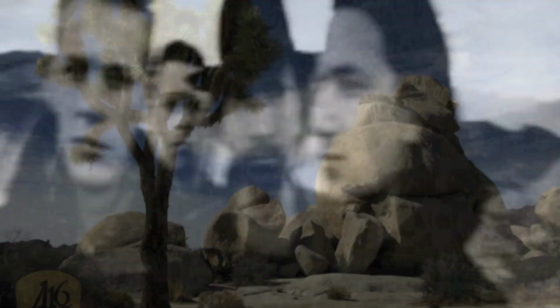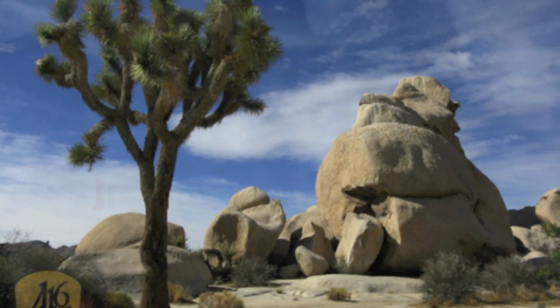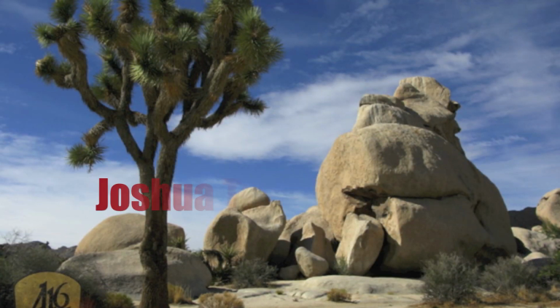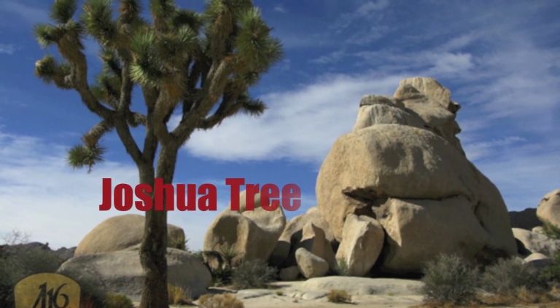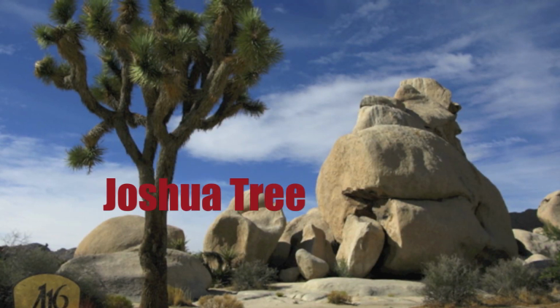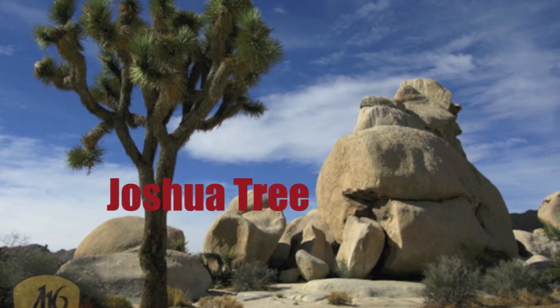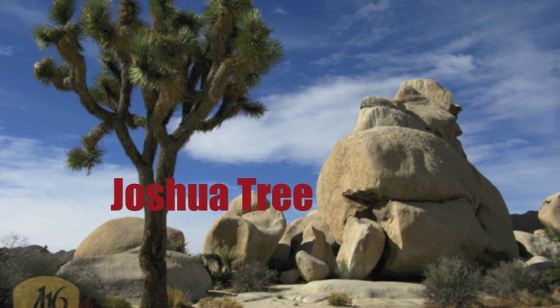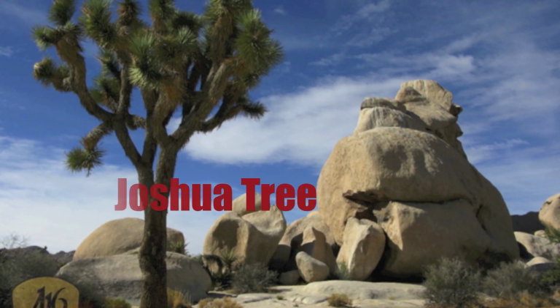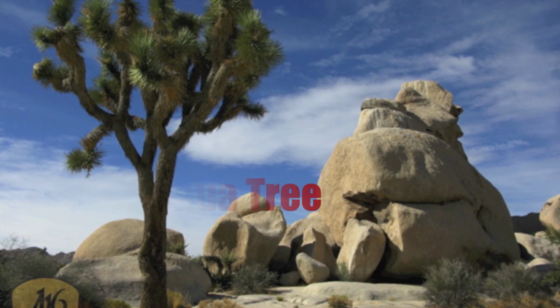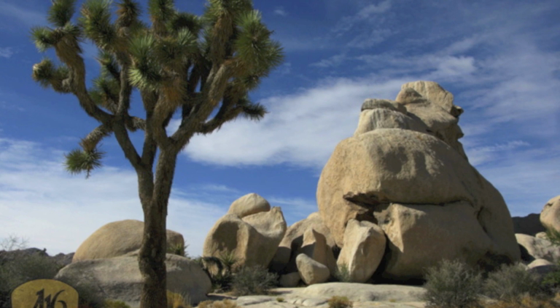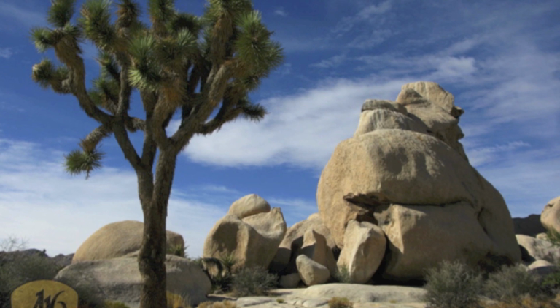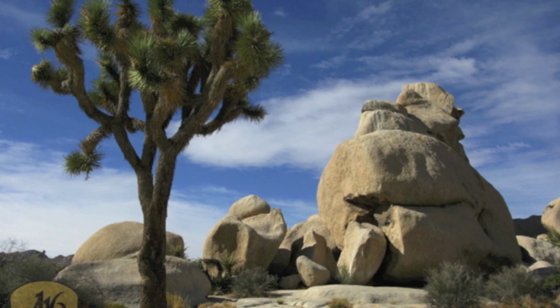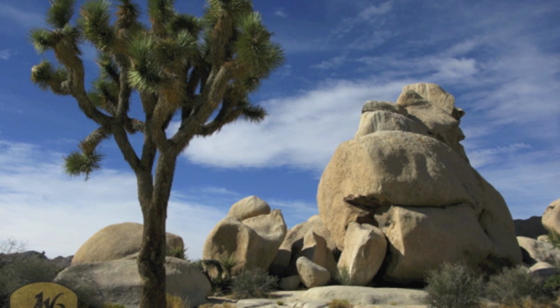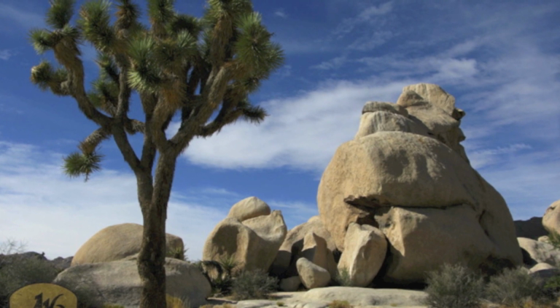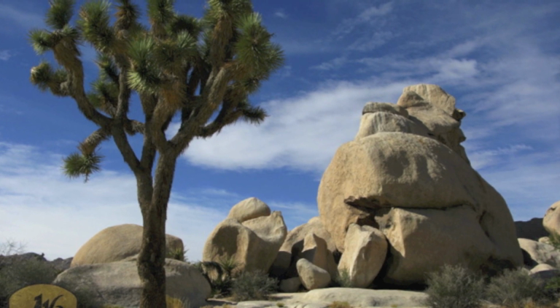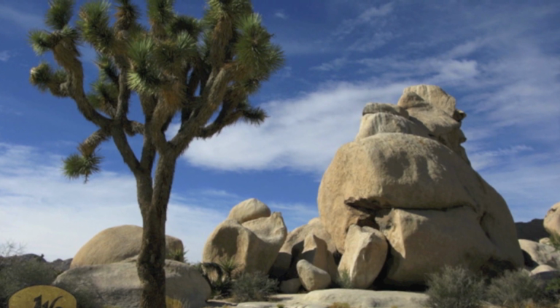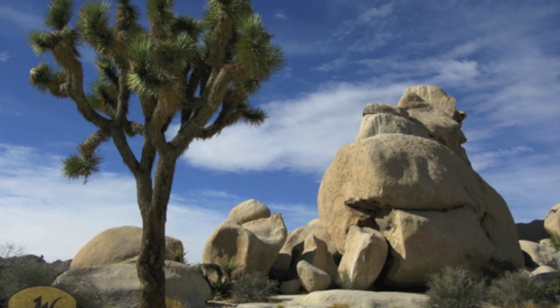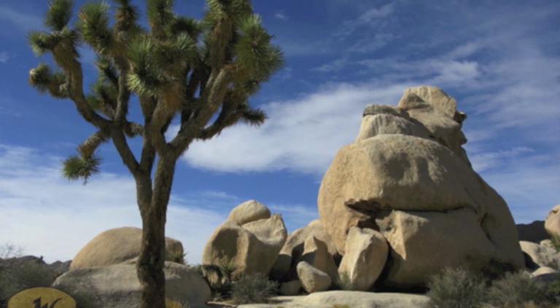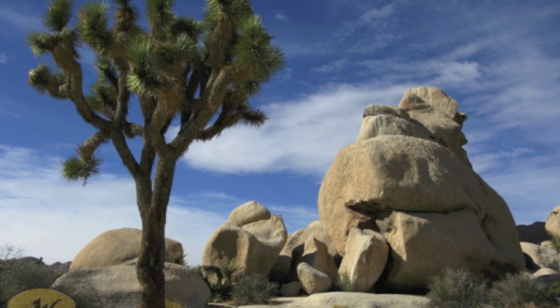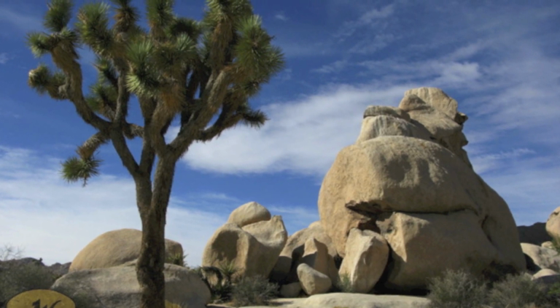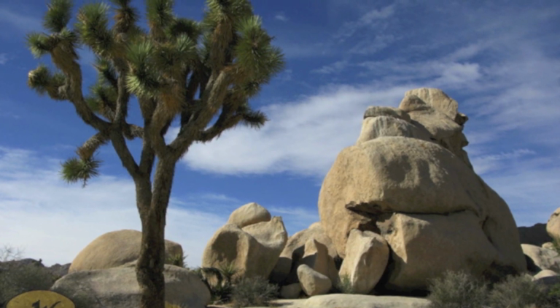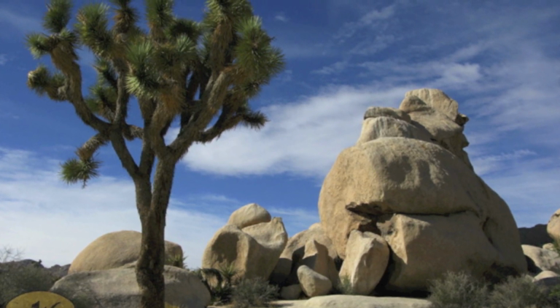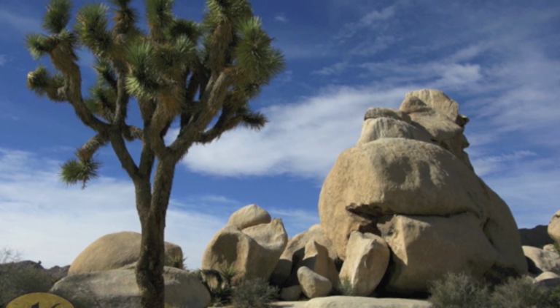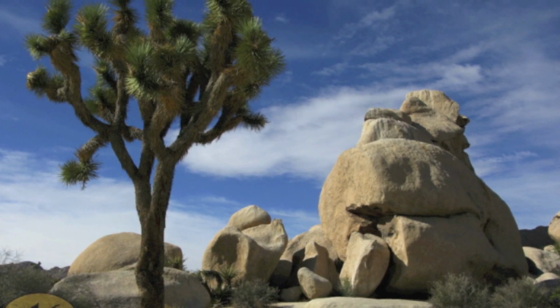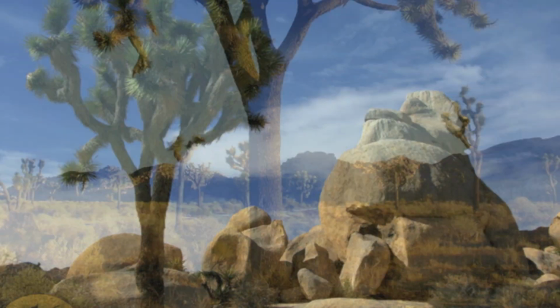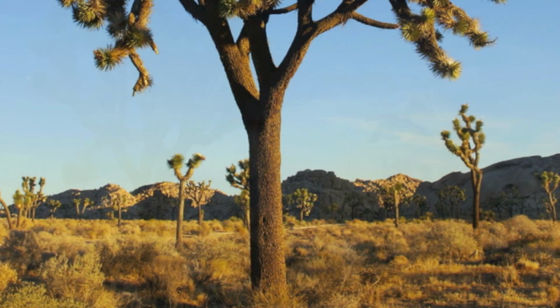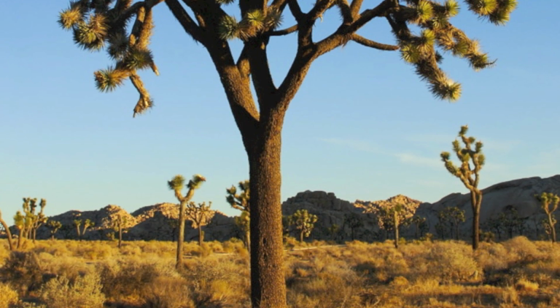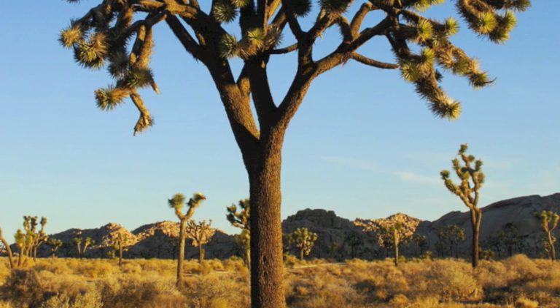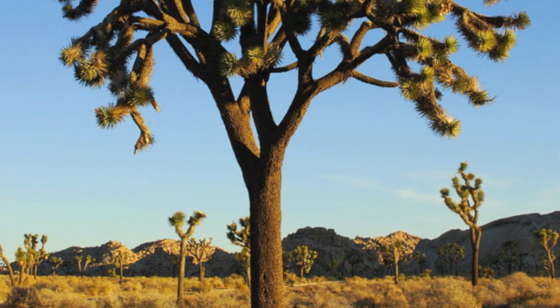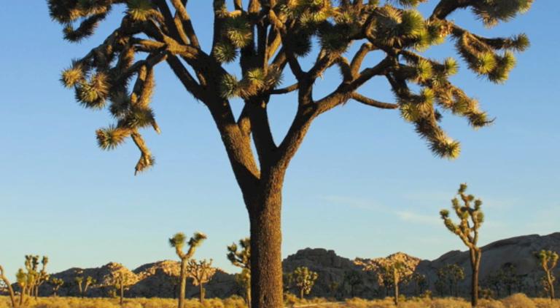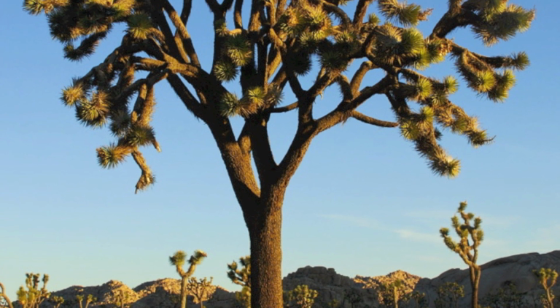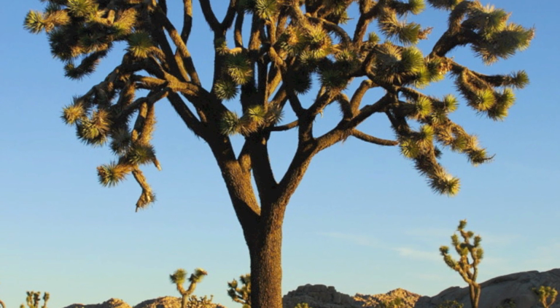The Joshua tree has leaves that turn upside down to catch water that rarely falls. It has two sets of root systems.